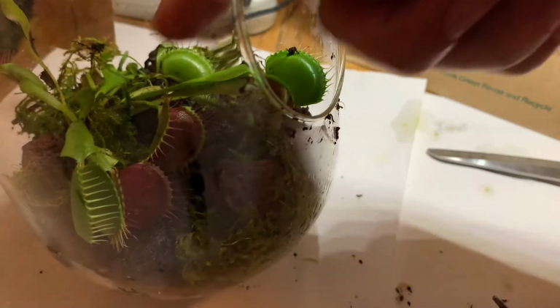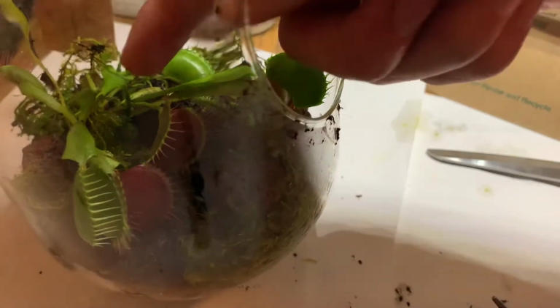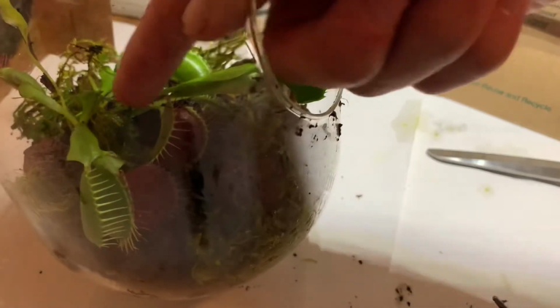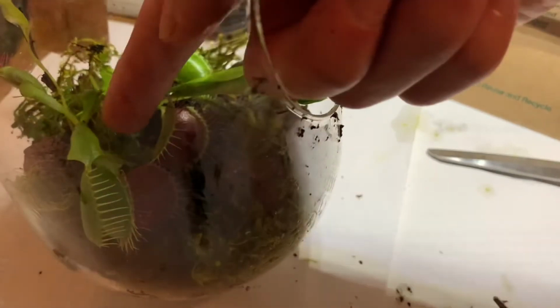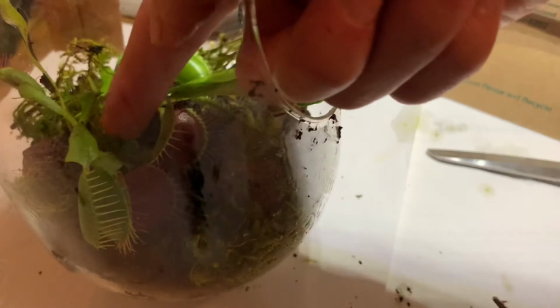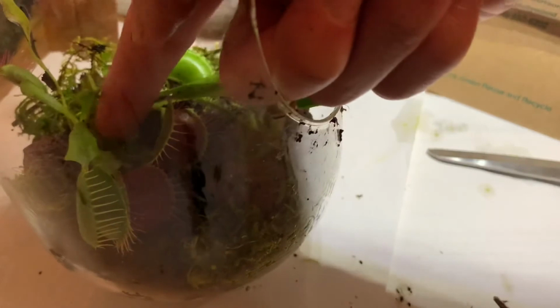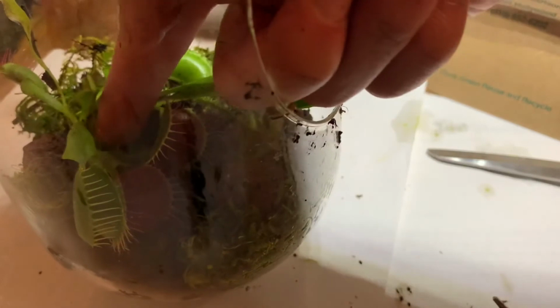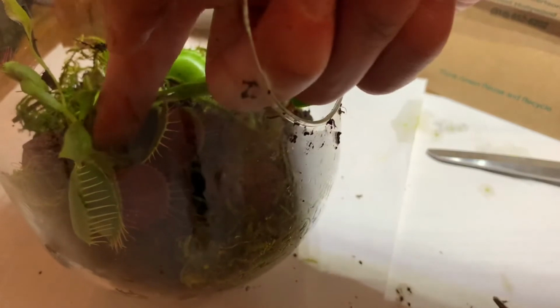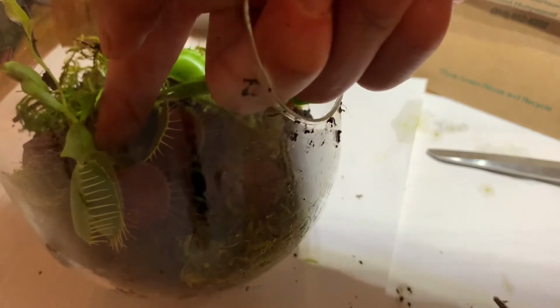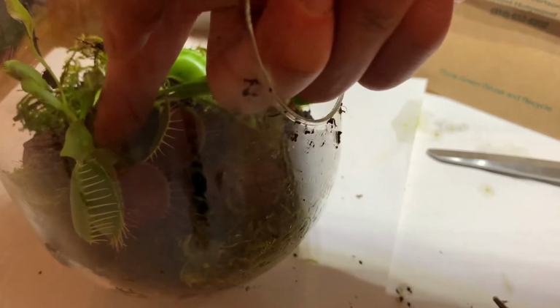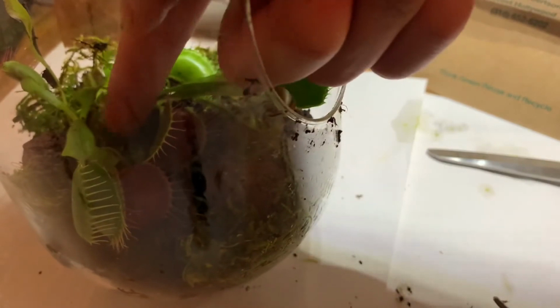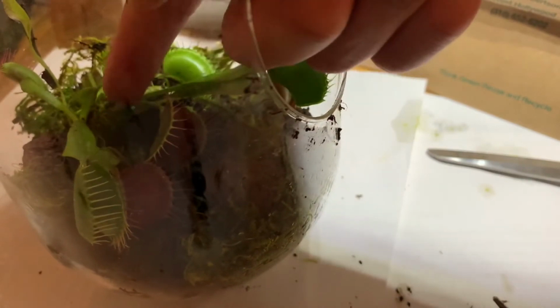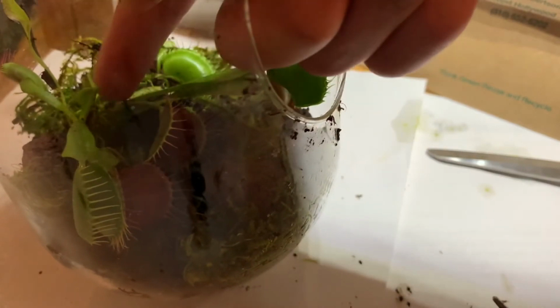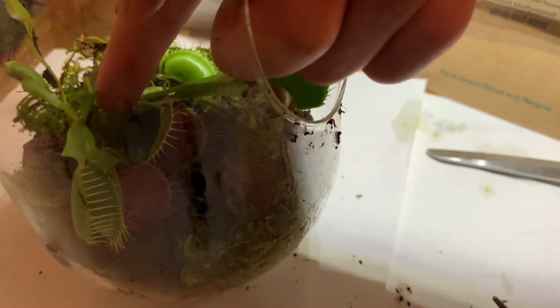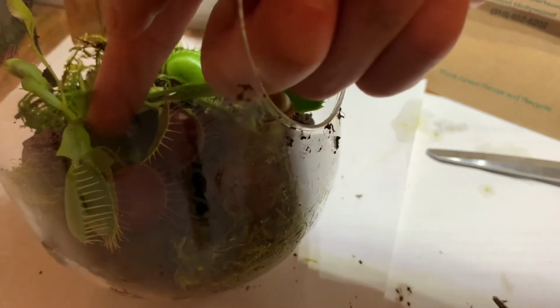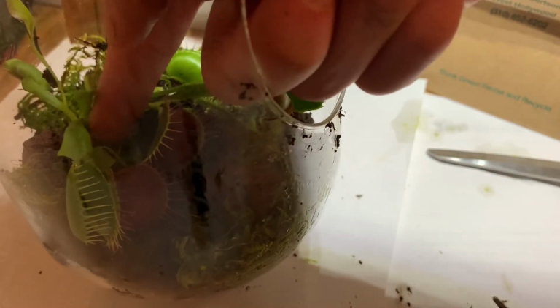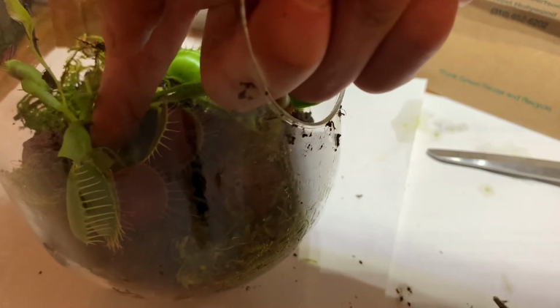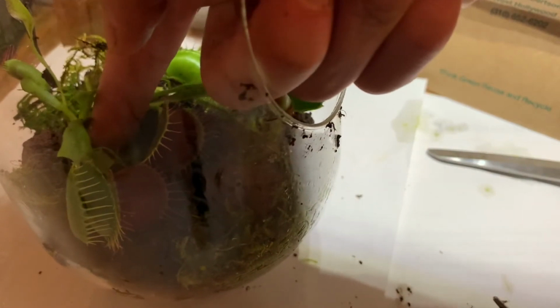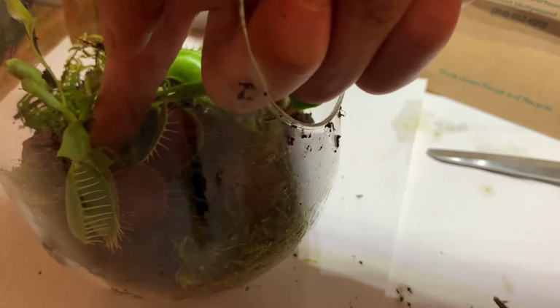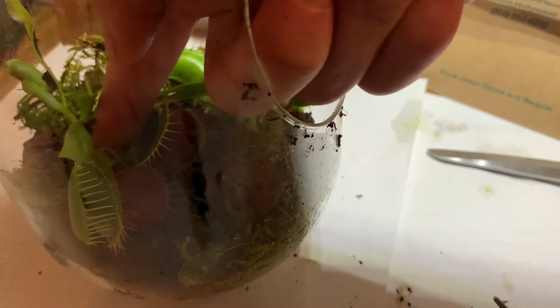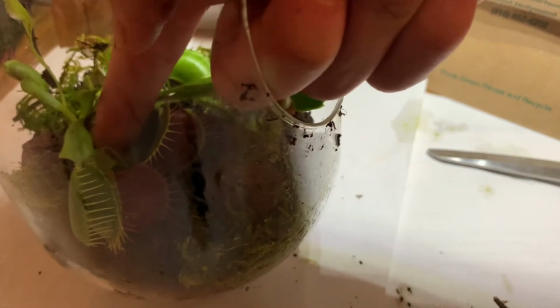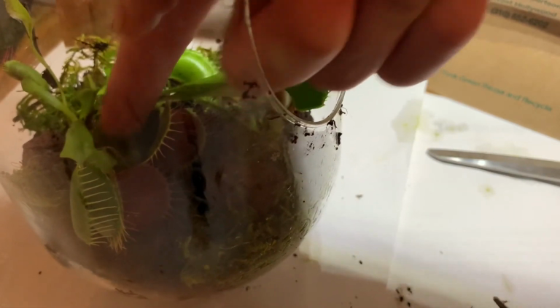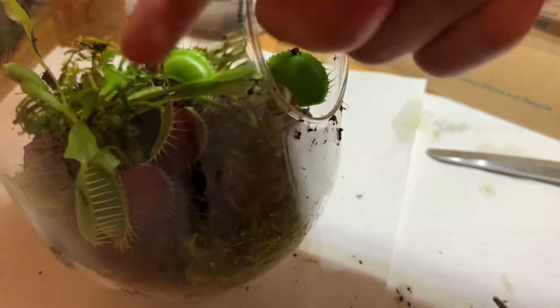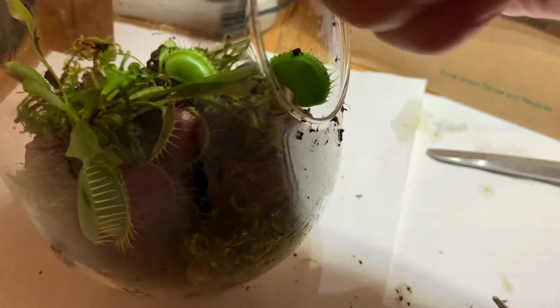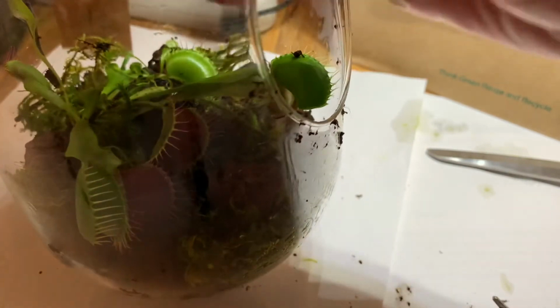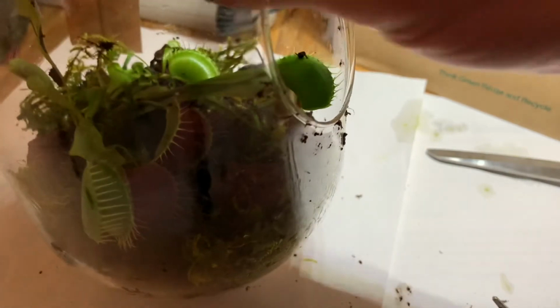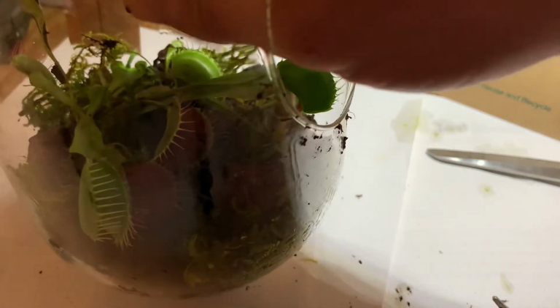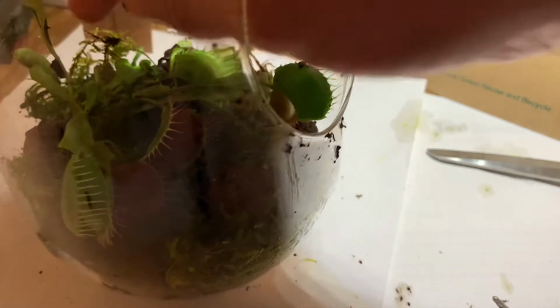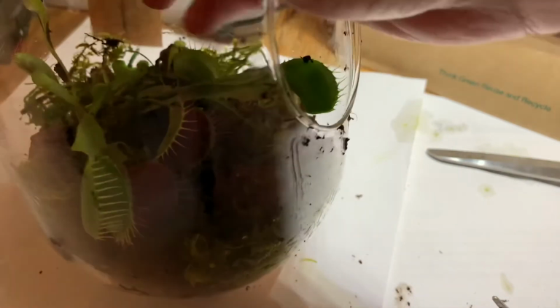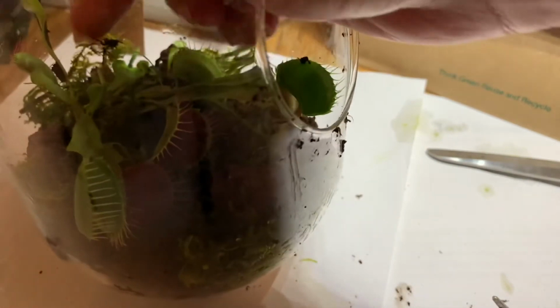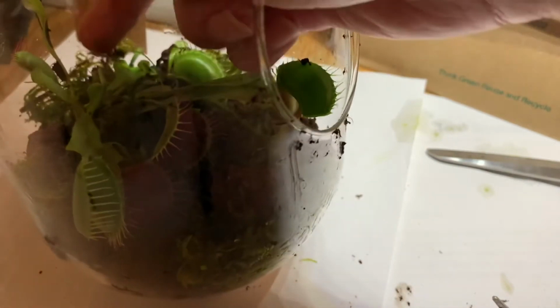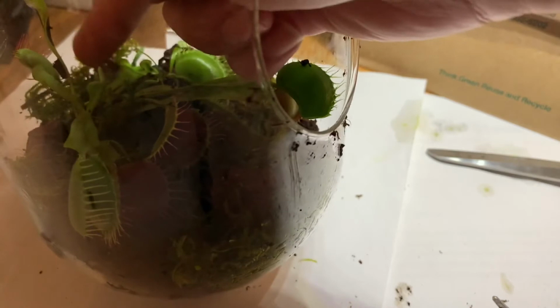I tried compressing the moss into the soil with my fingers so that I can make sure that the Venus flytrap gets the maximum light.